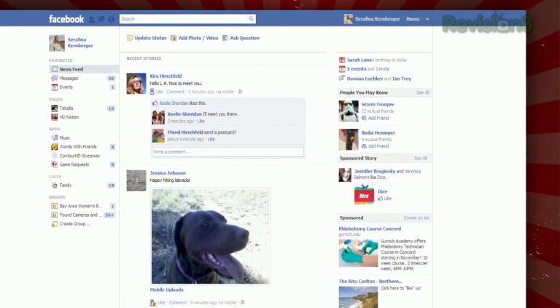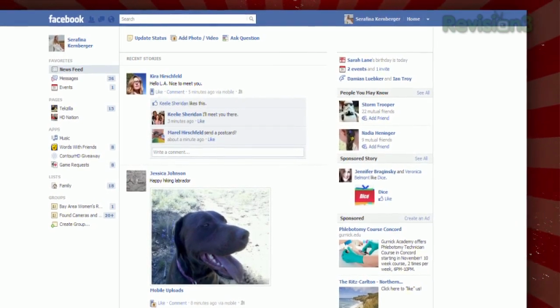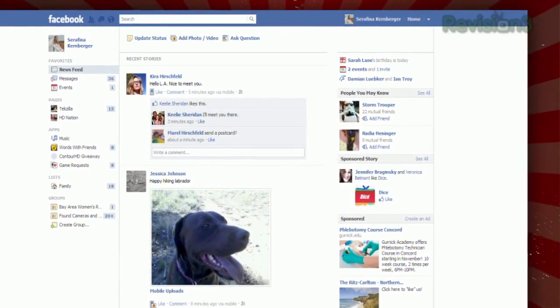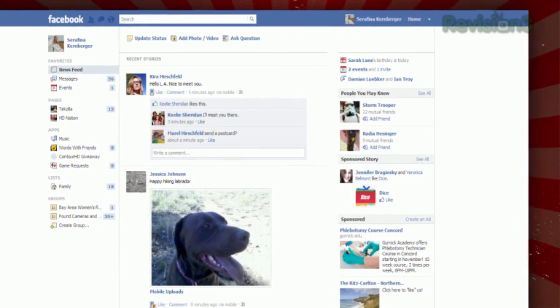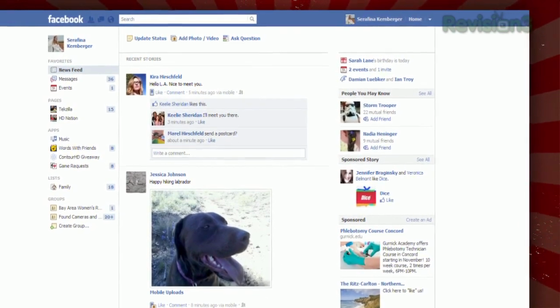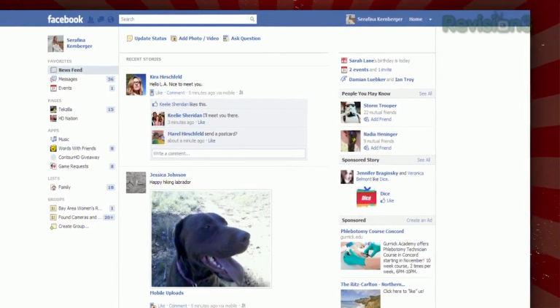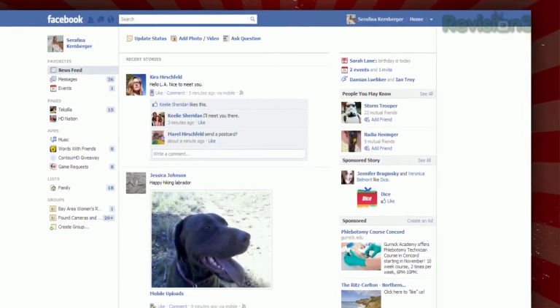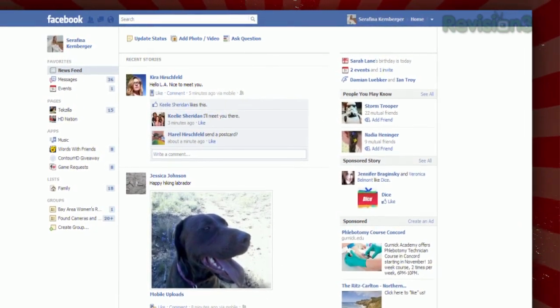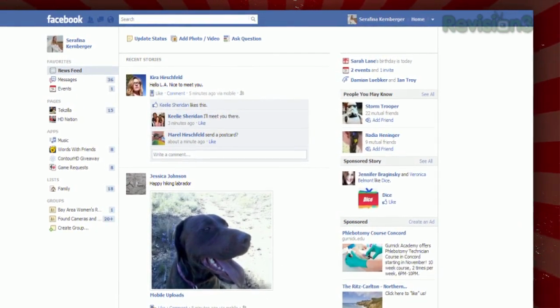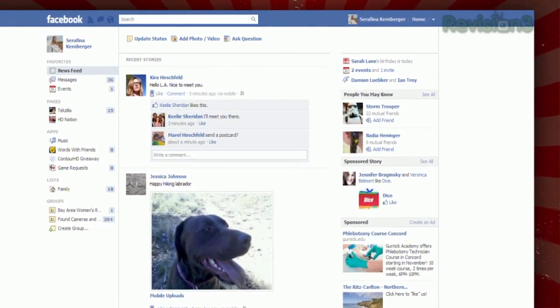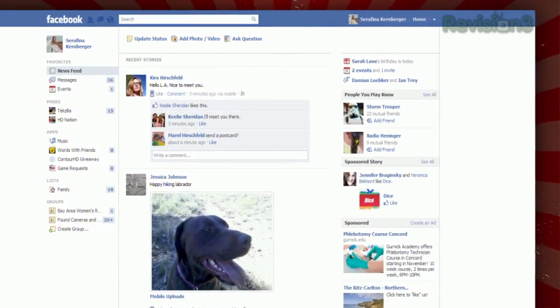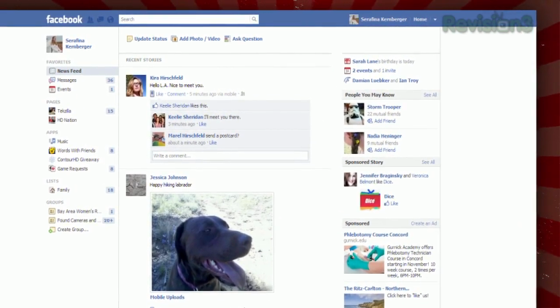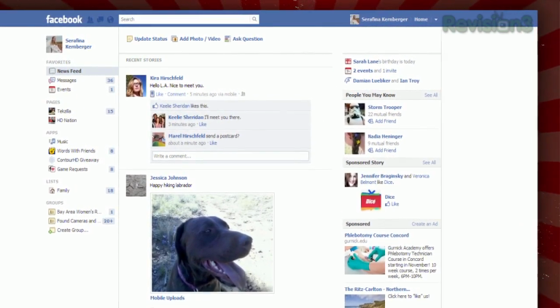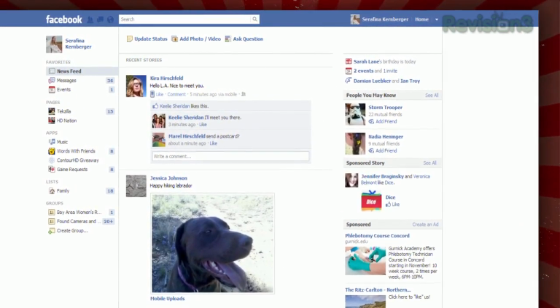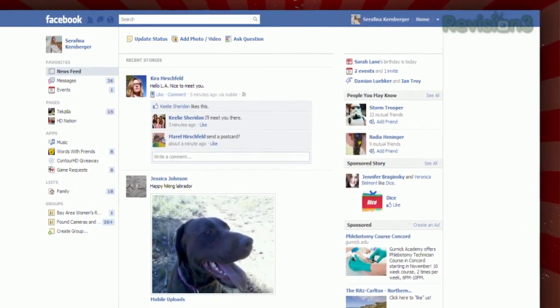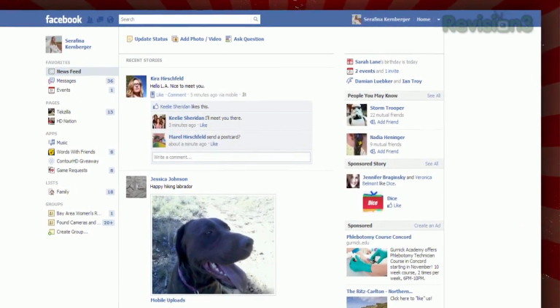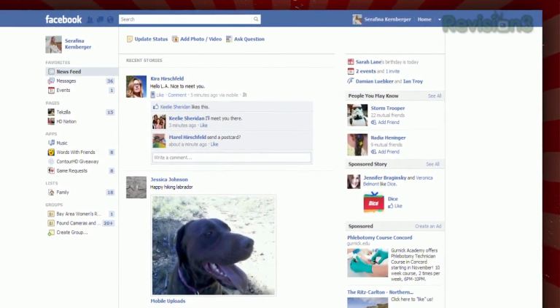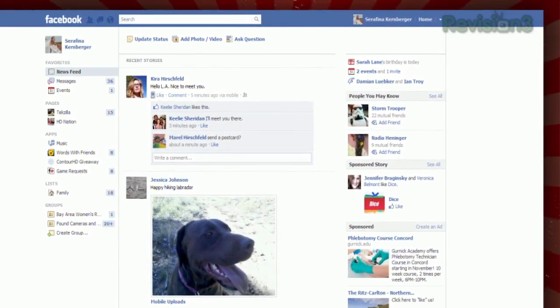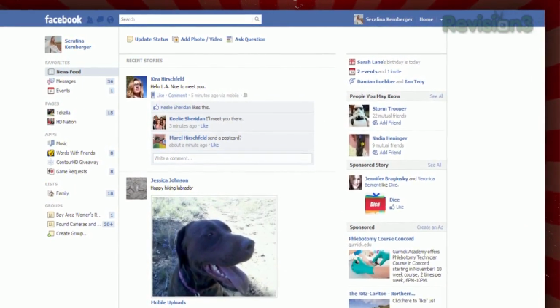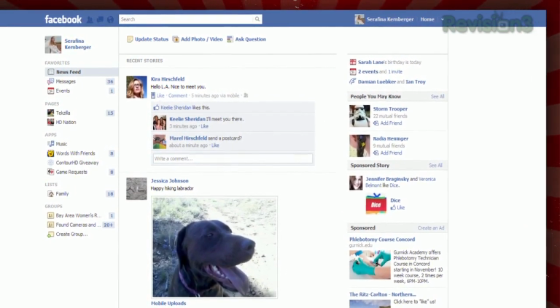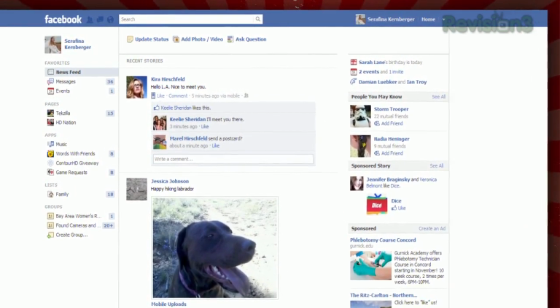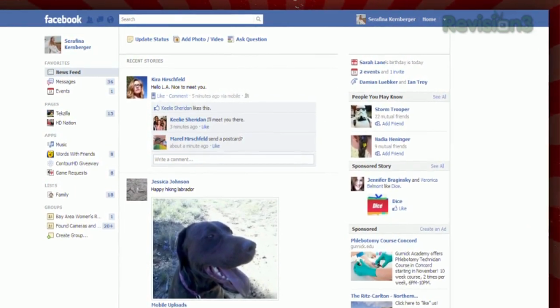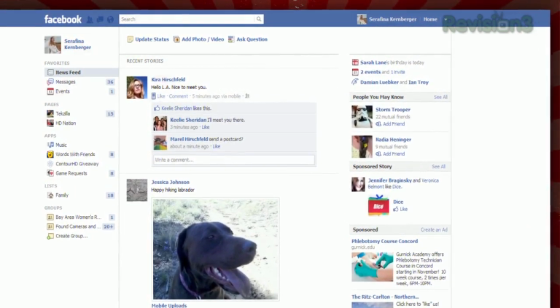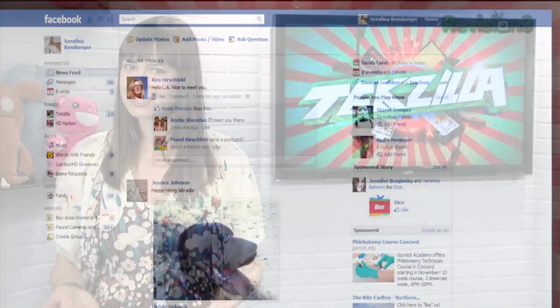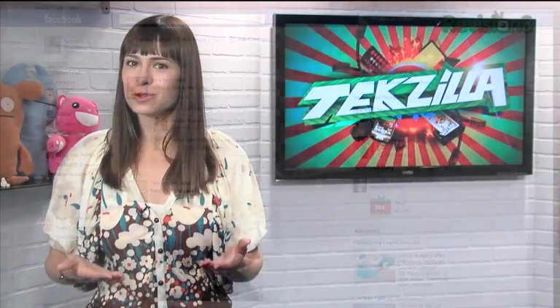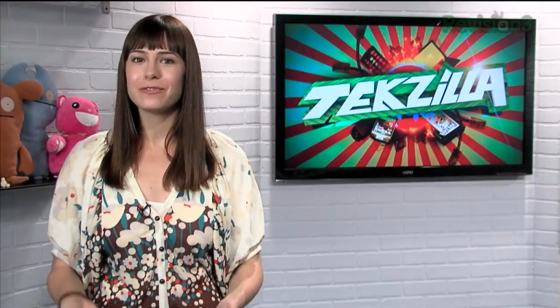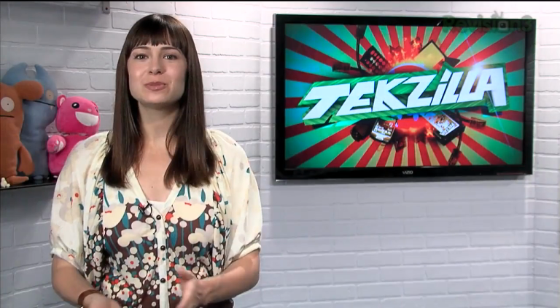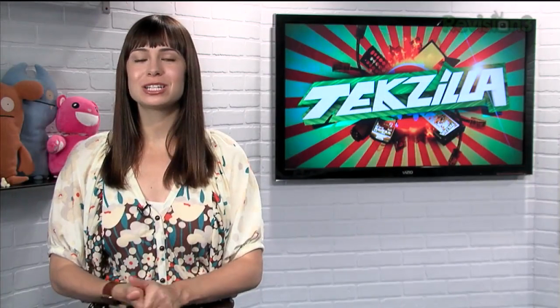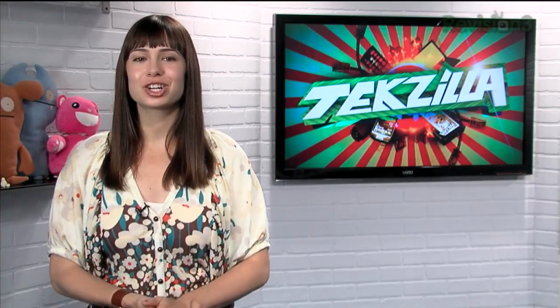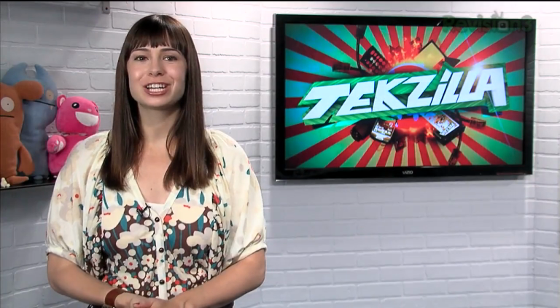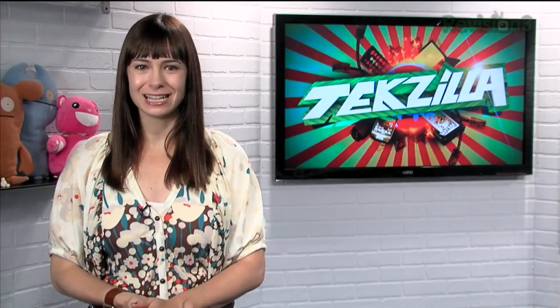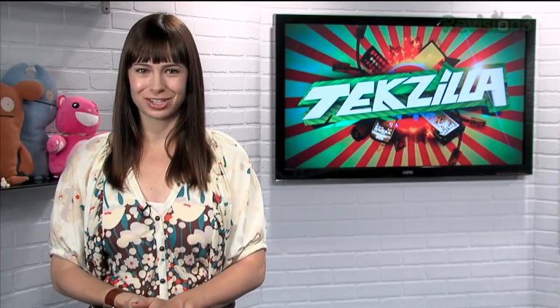So instead of railing on the new change, now you can start to bring it back to its old ways with Facebook Ticker Killer.